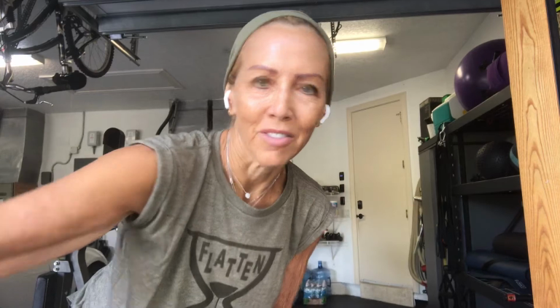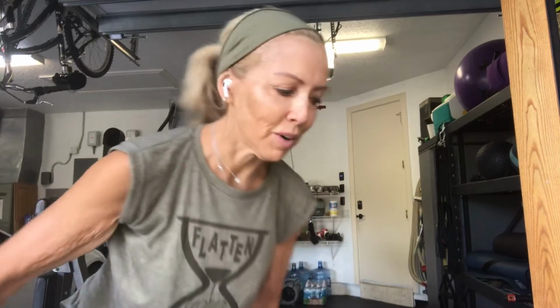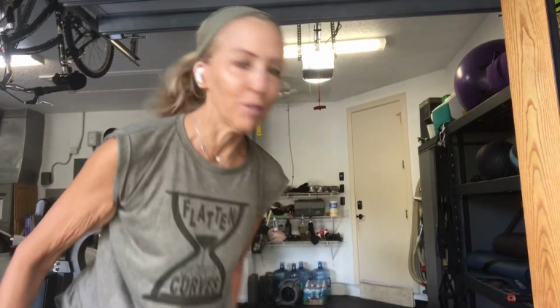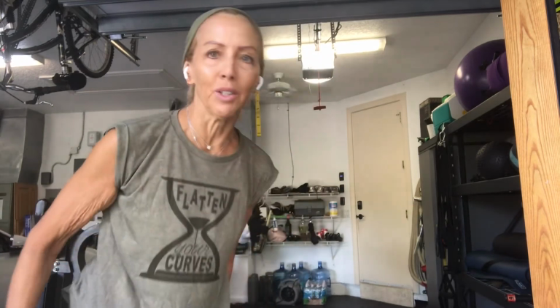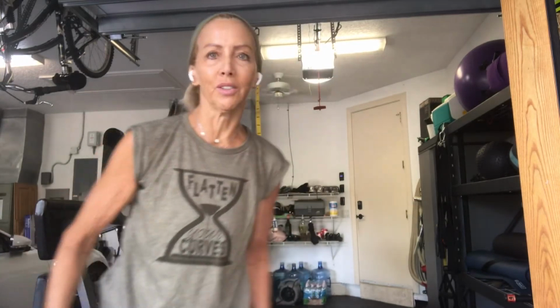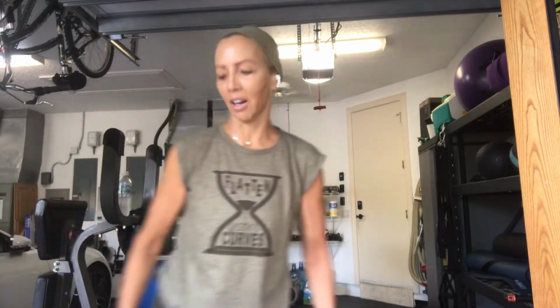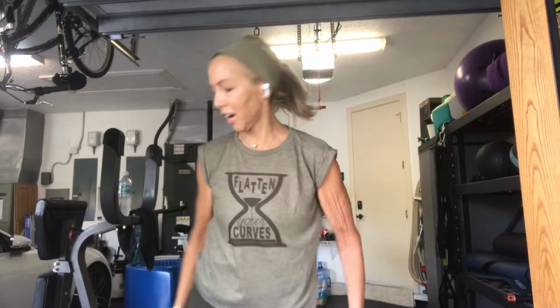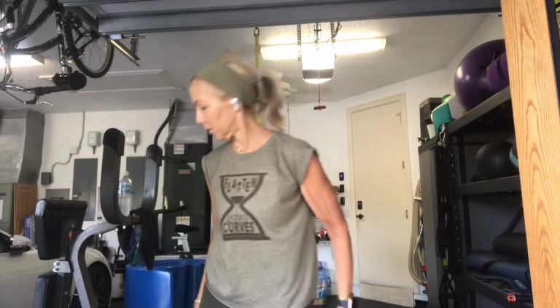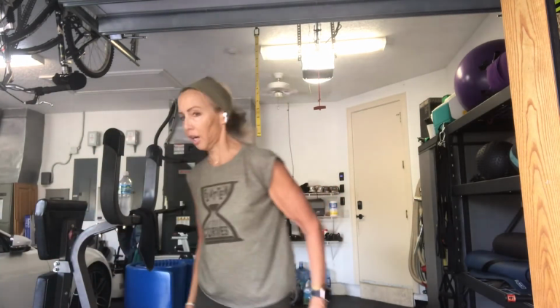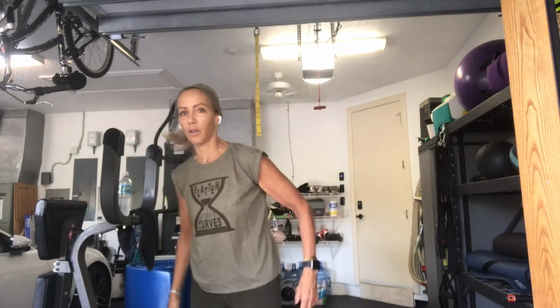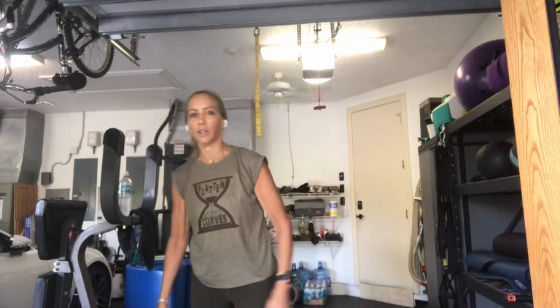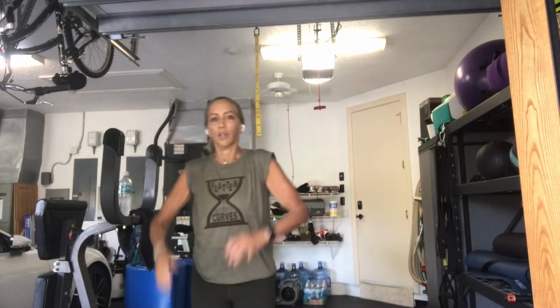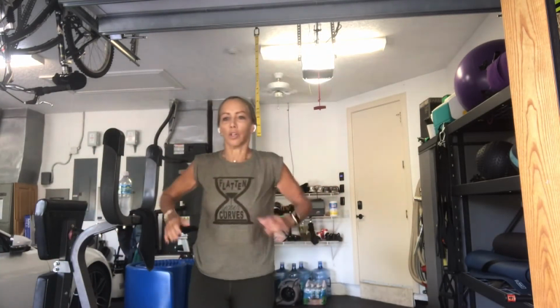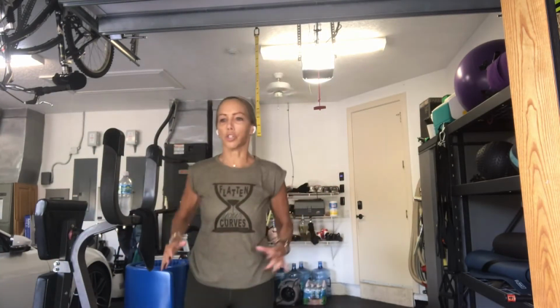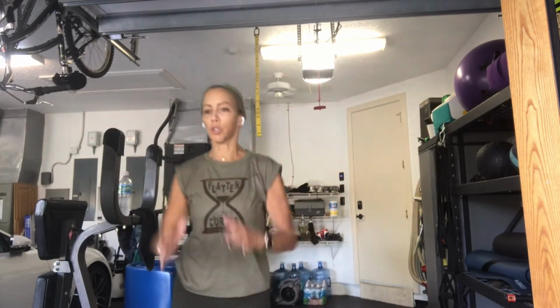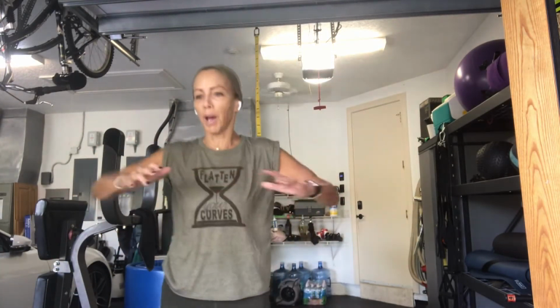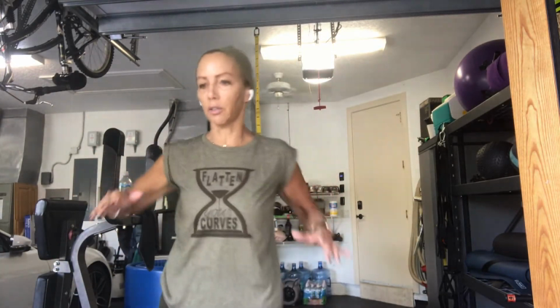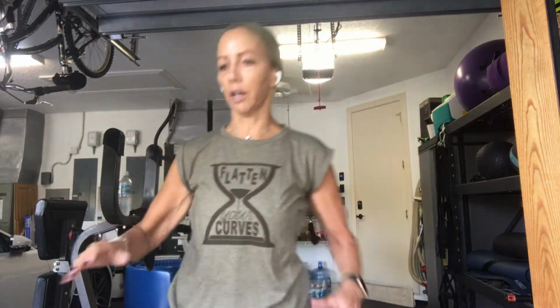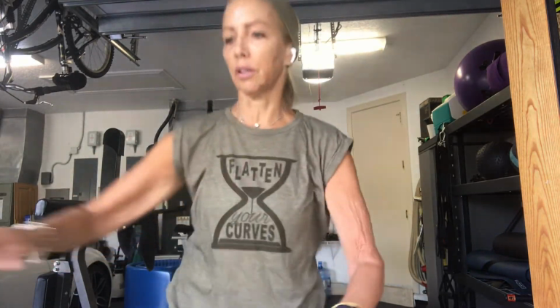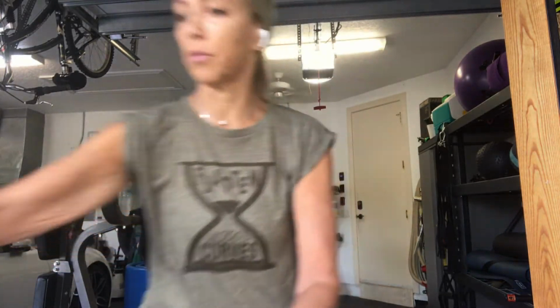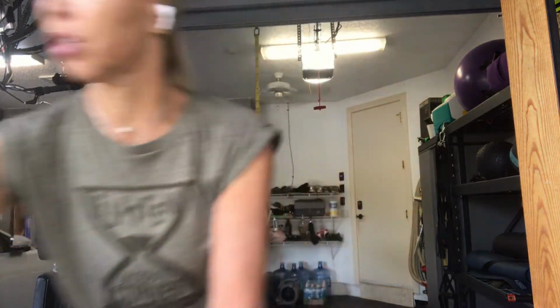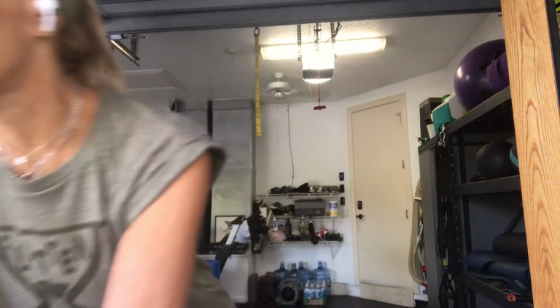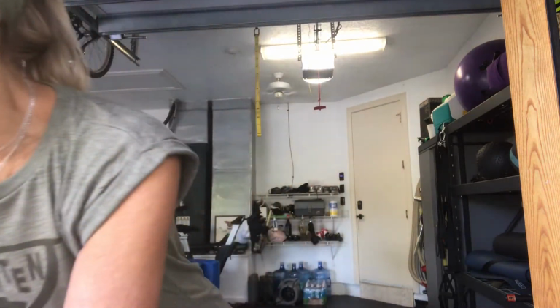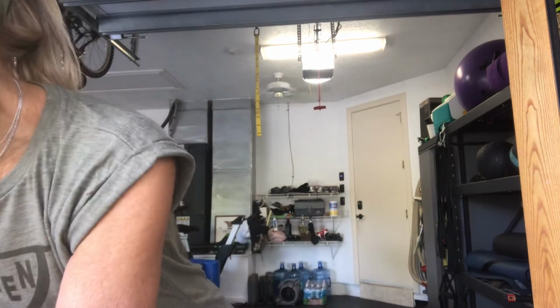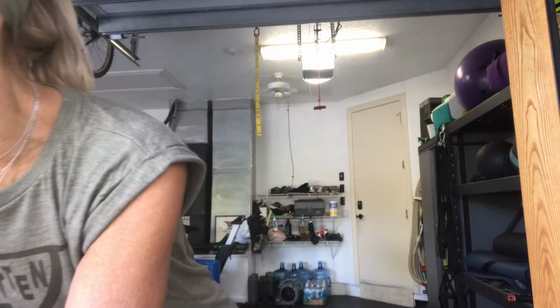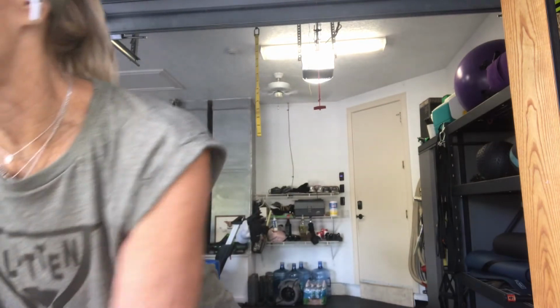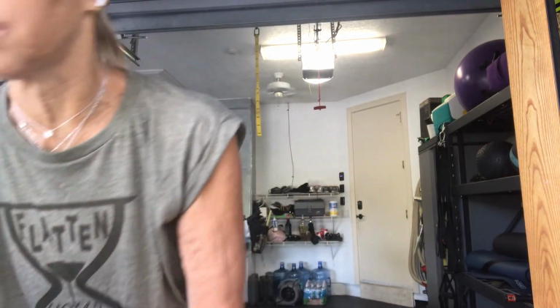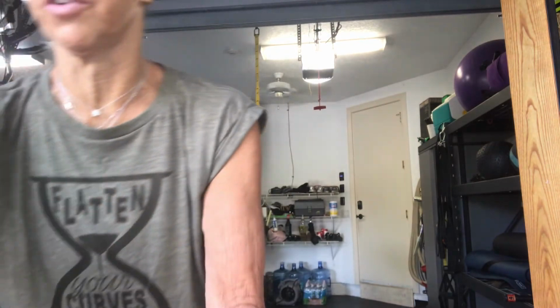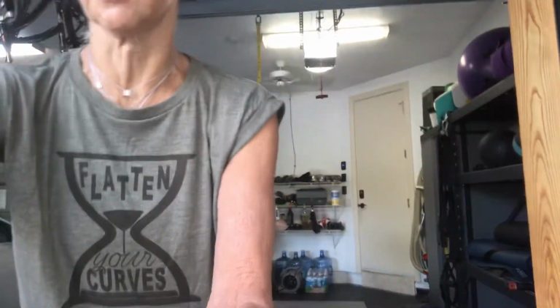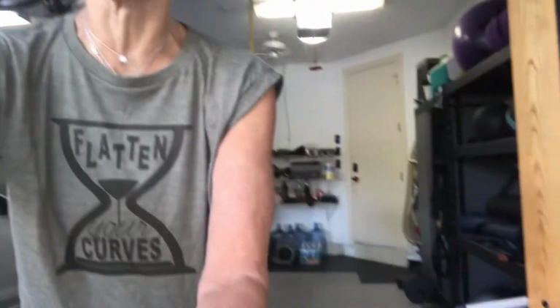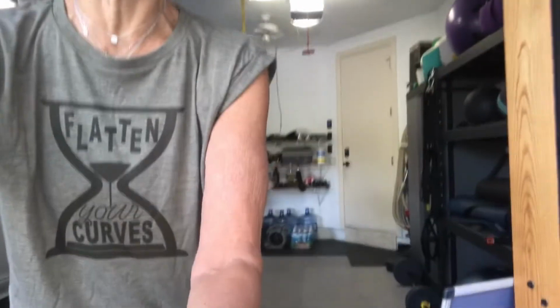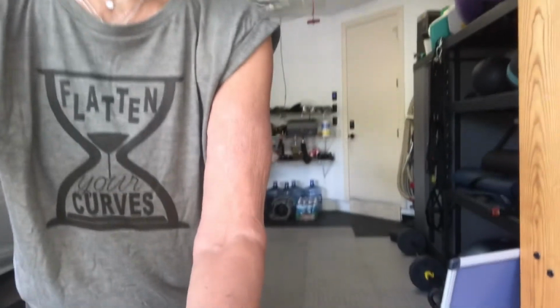Everybody mute. All right, here we go. Roll your shoulders back and around. You guys let me know if you can't see me at all.